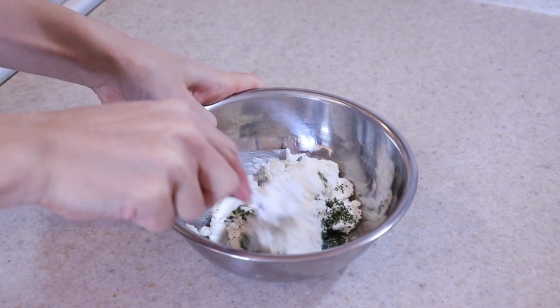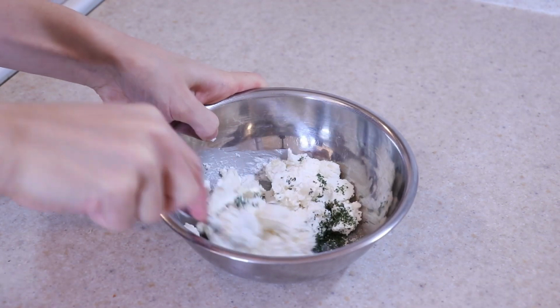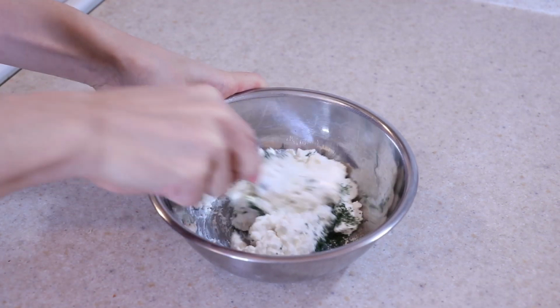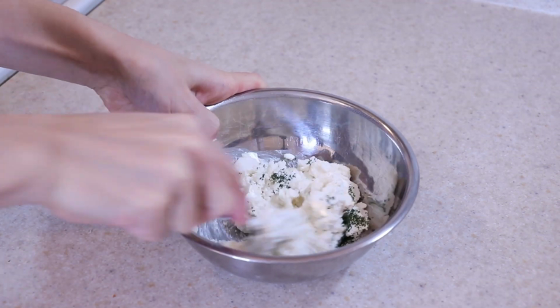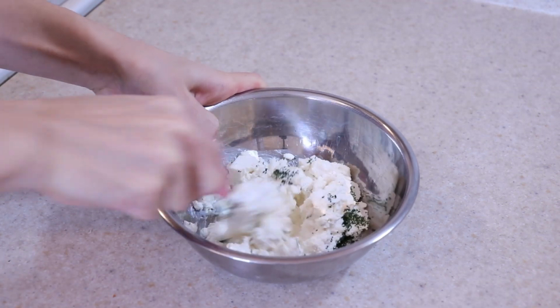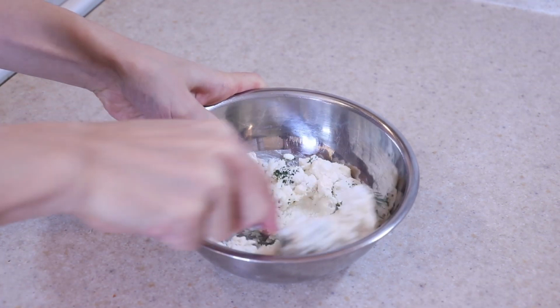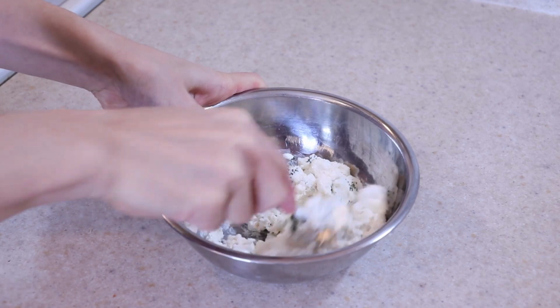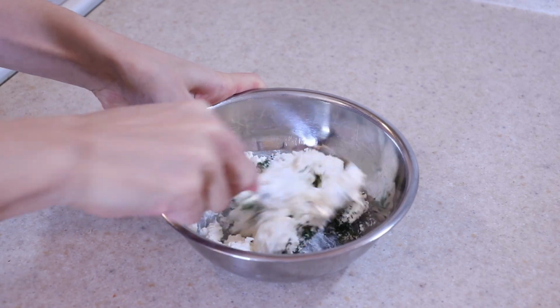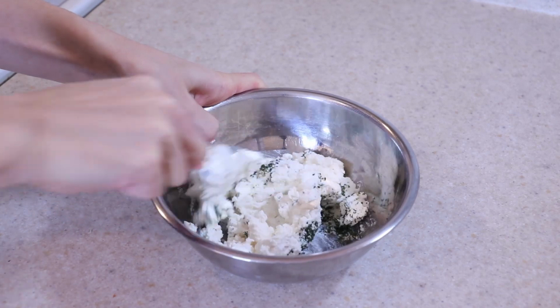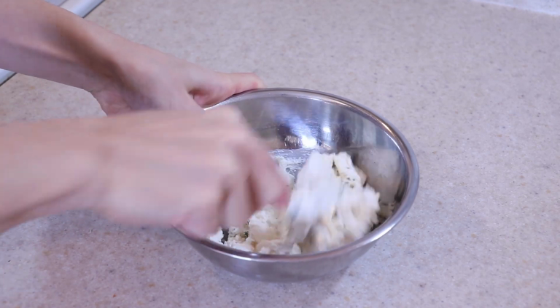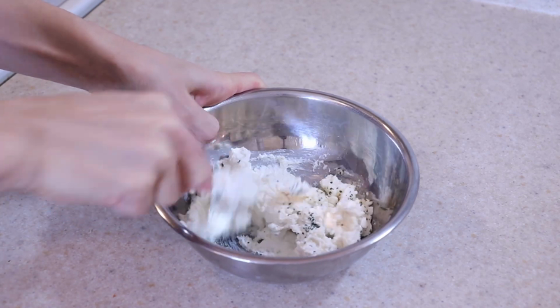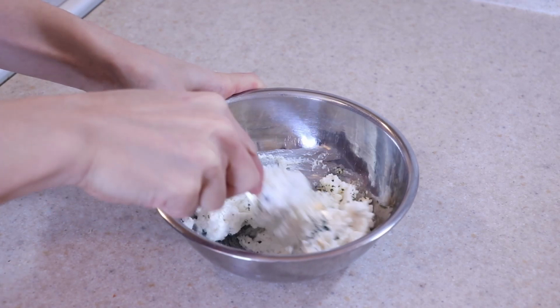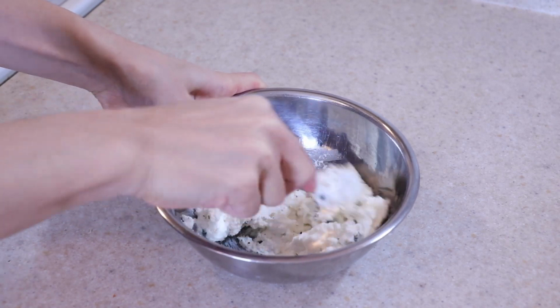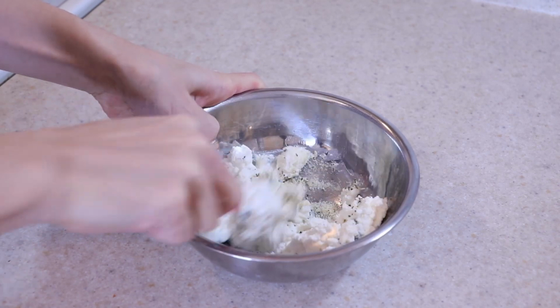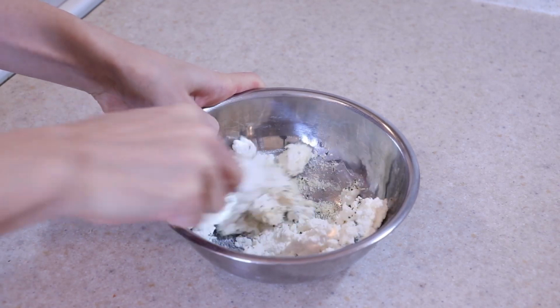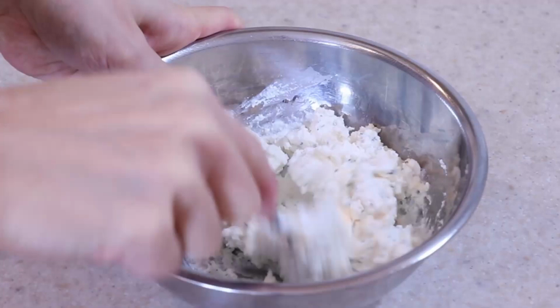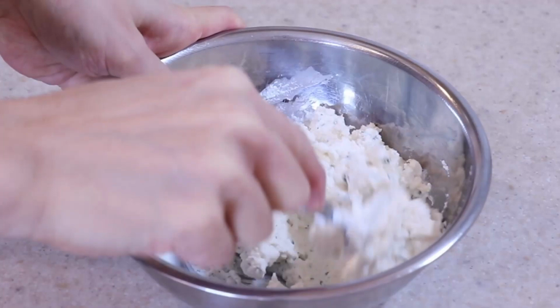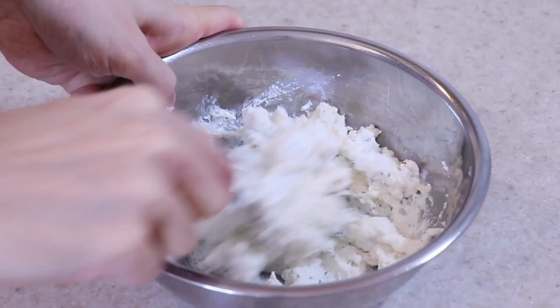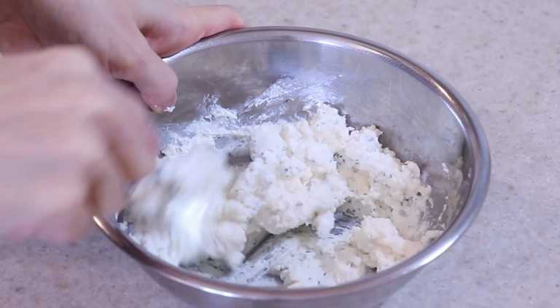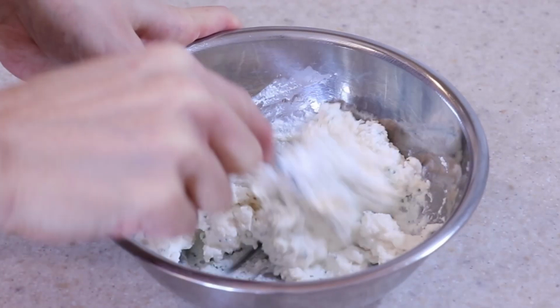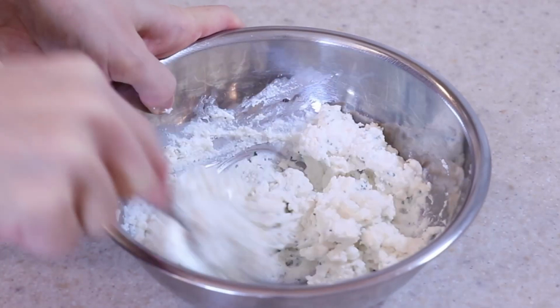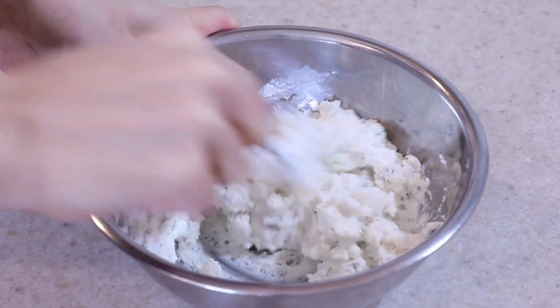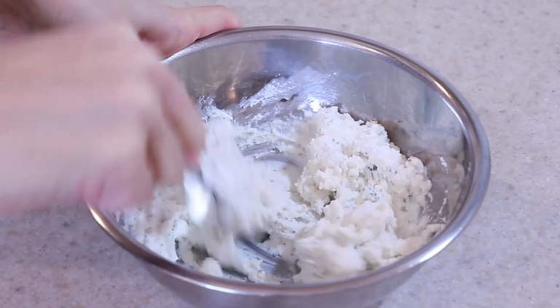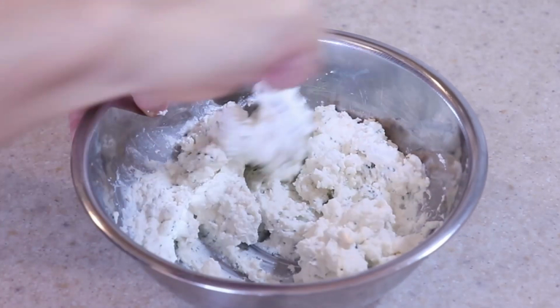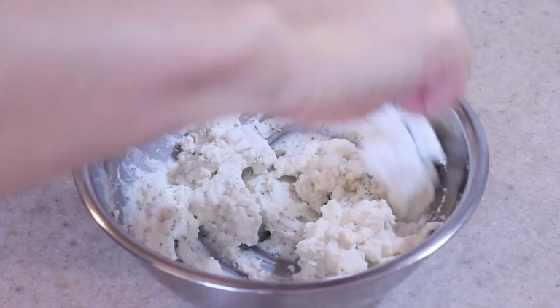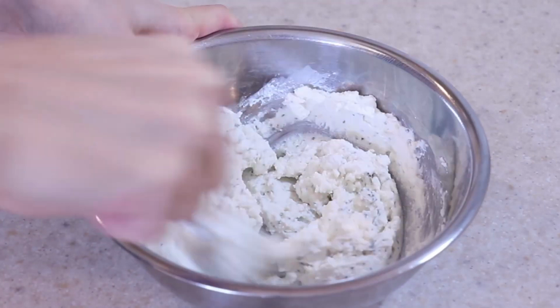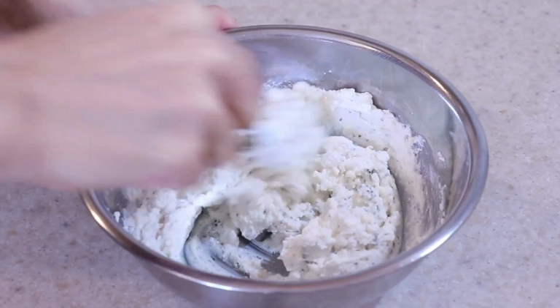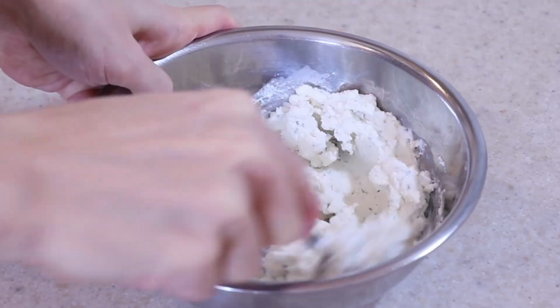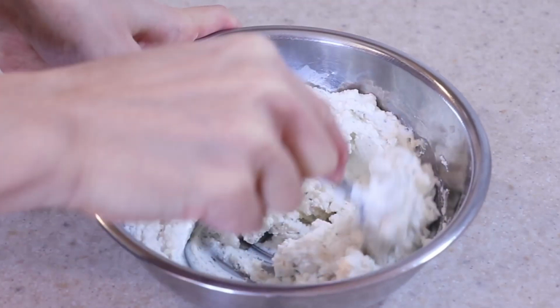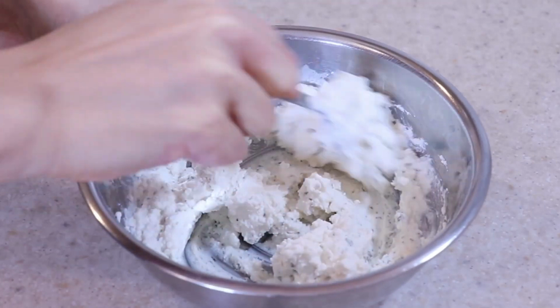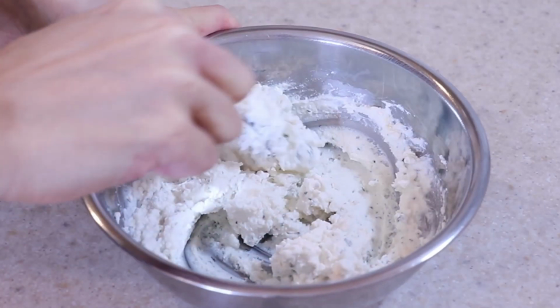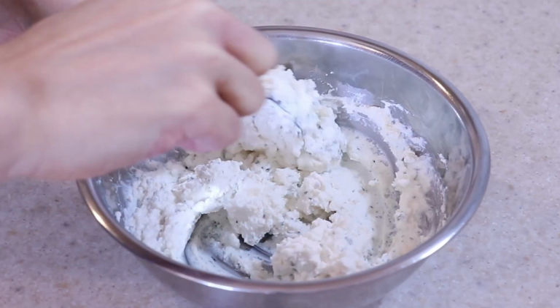Optionally, you can add an egg here to help bind the cheese and make it smoother, but it isn't necessary in this recipe.